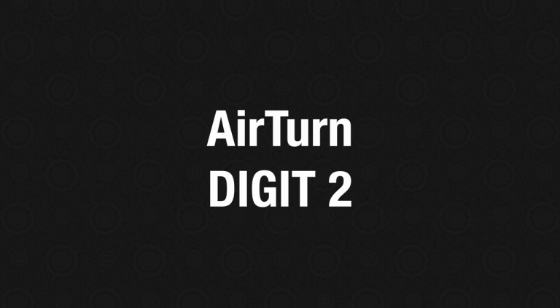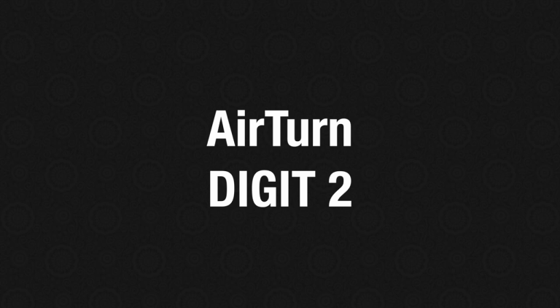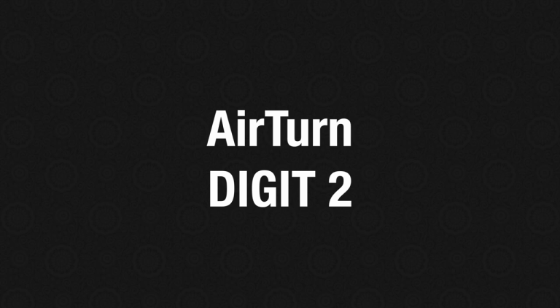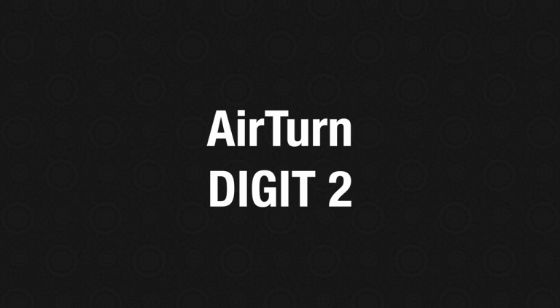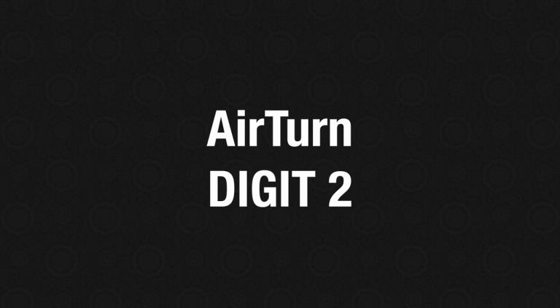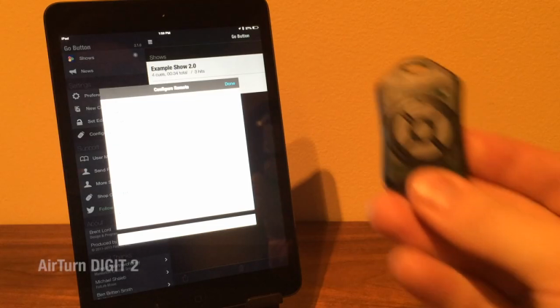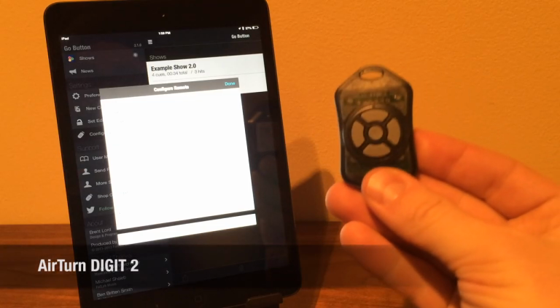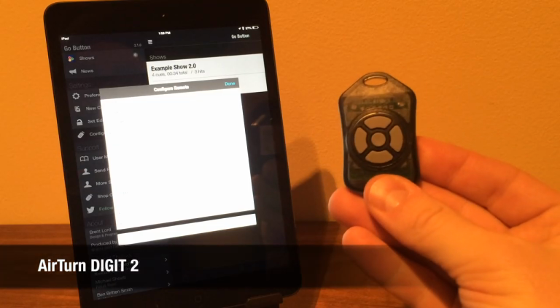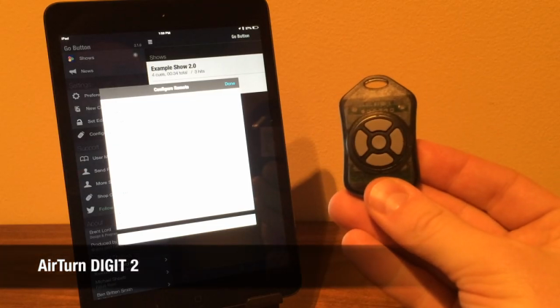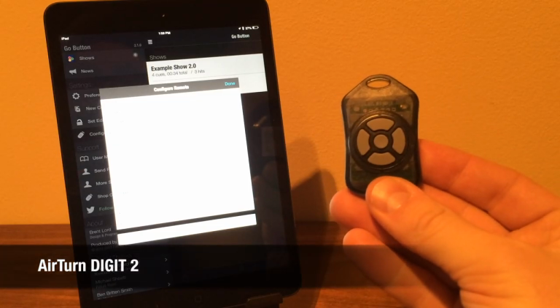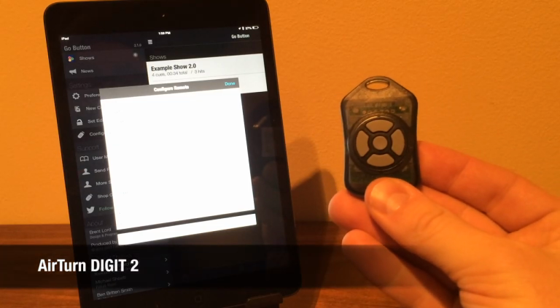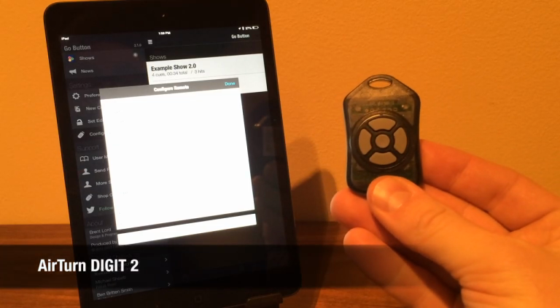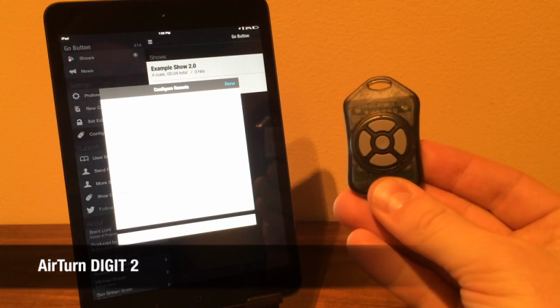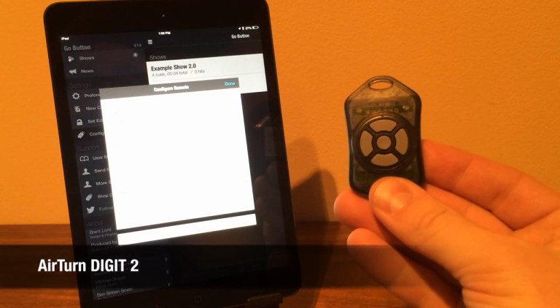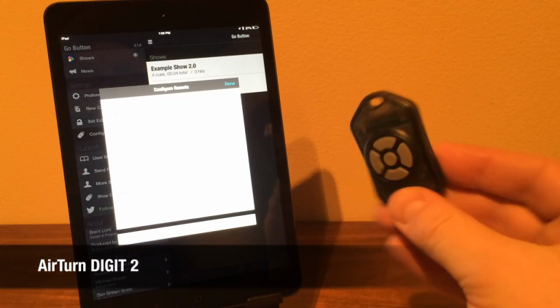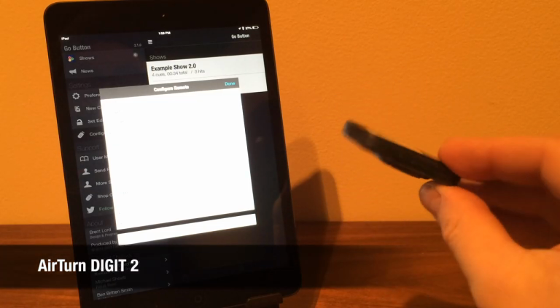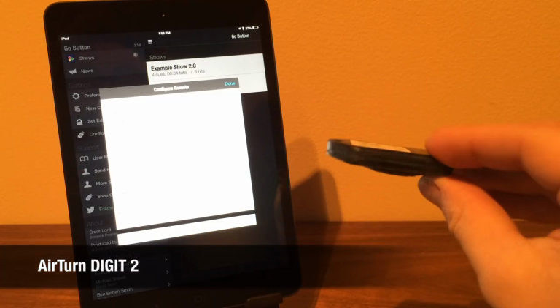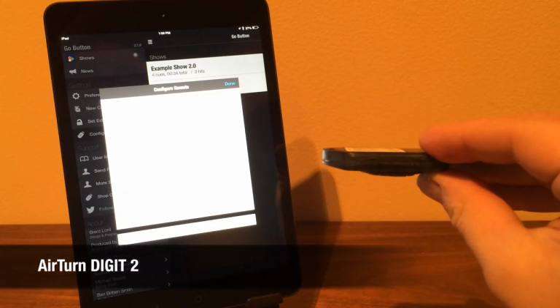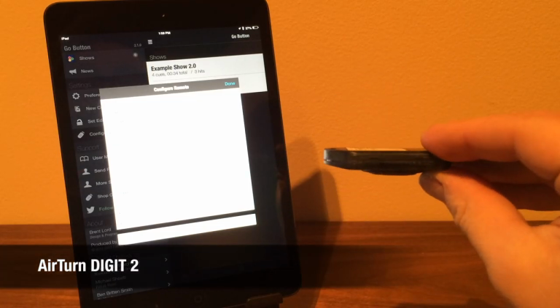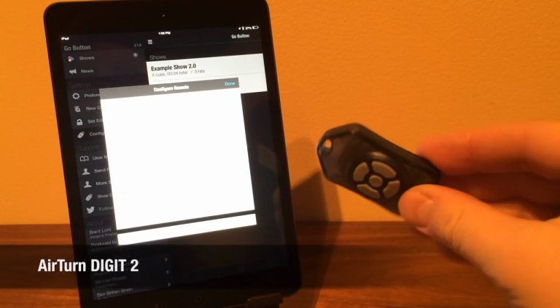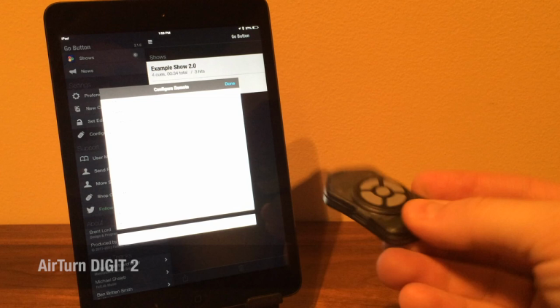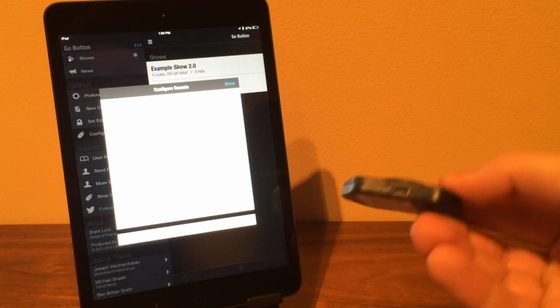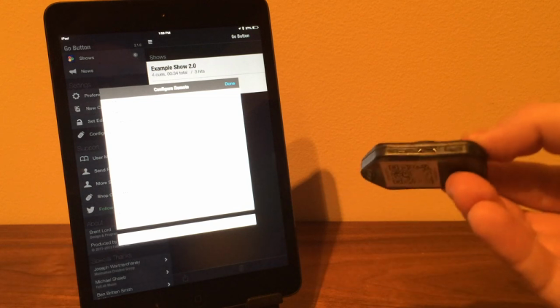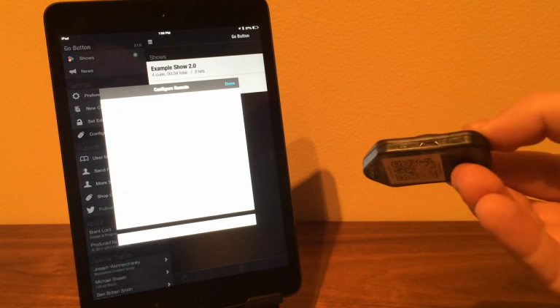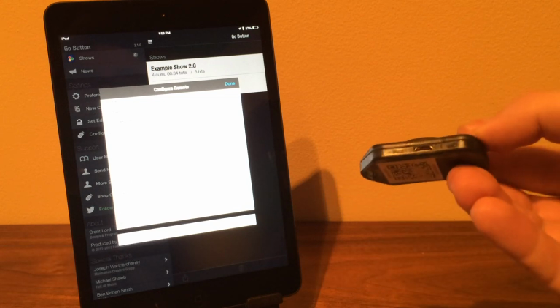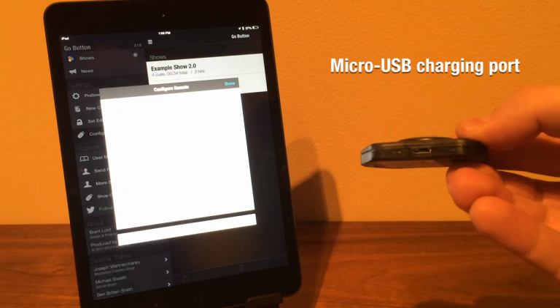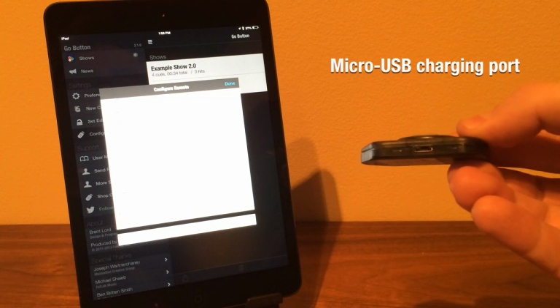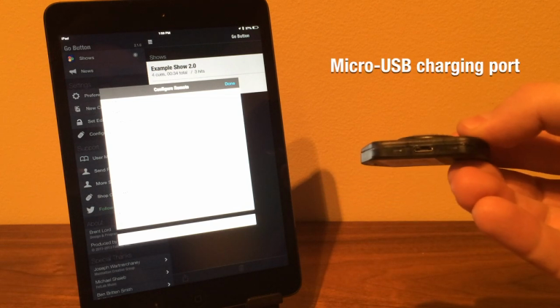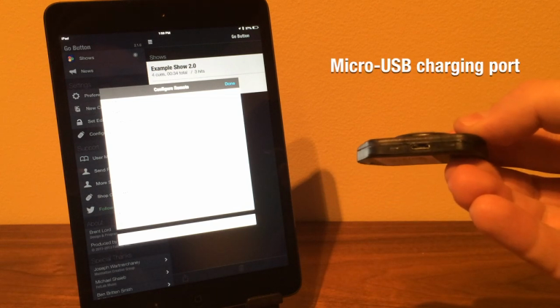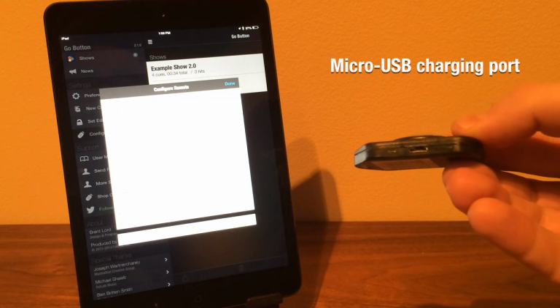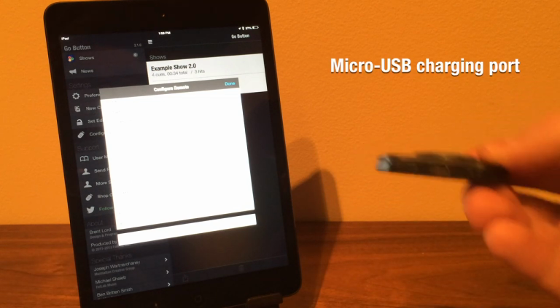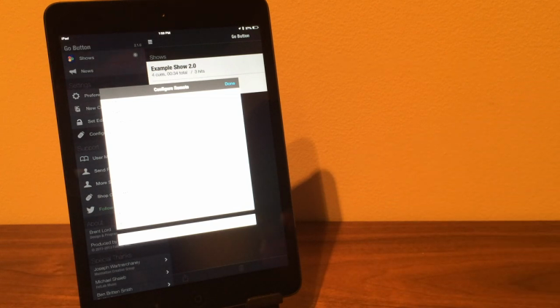The Airturn Digit 2 is smaller. It has the same arrow key options and a power button in the center, and it uses a micro USB charging port.